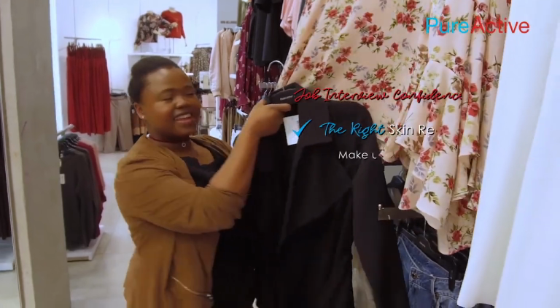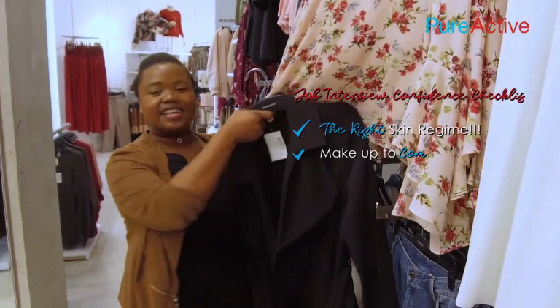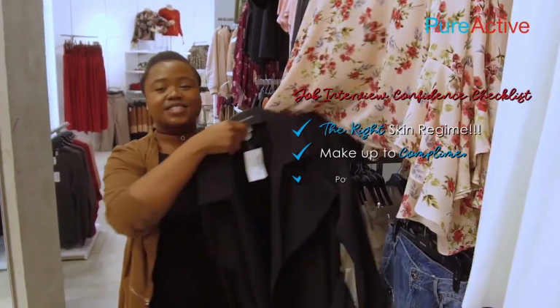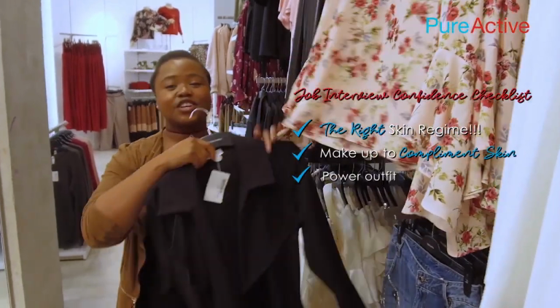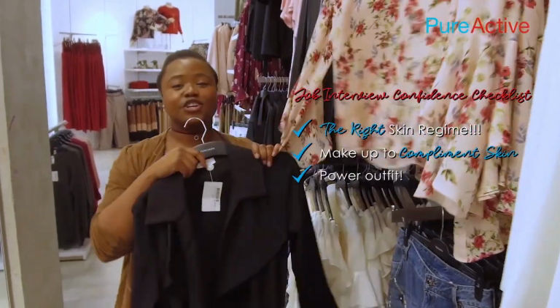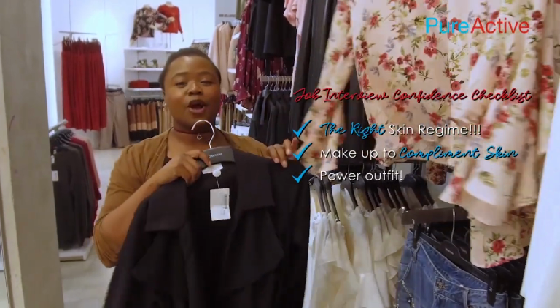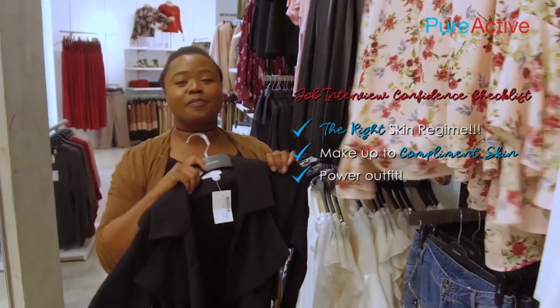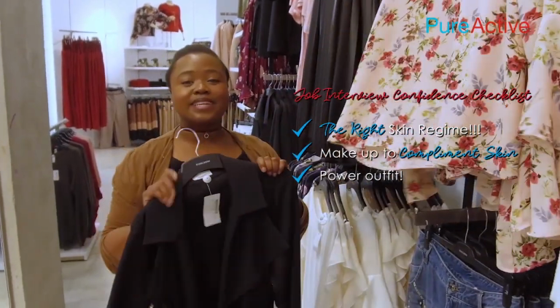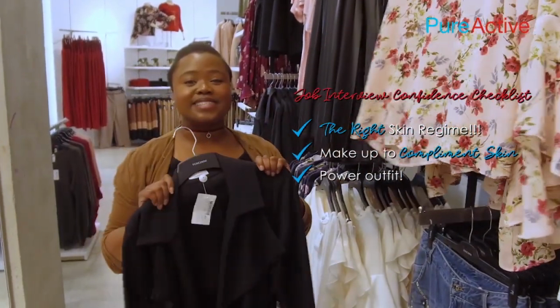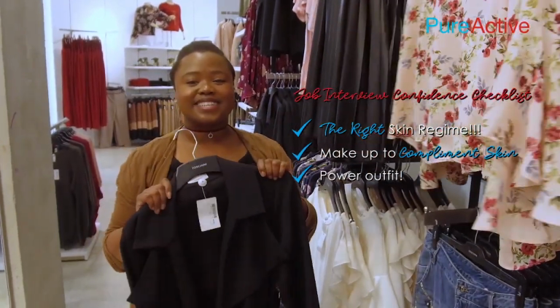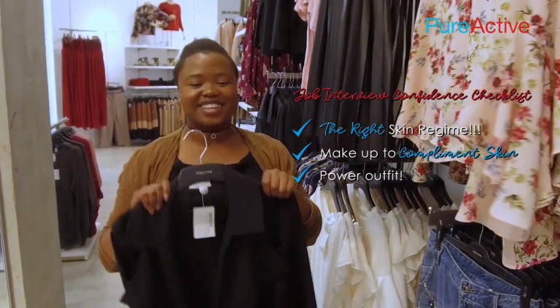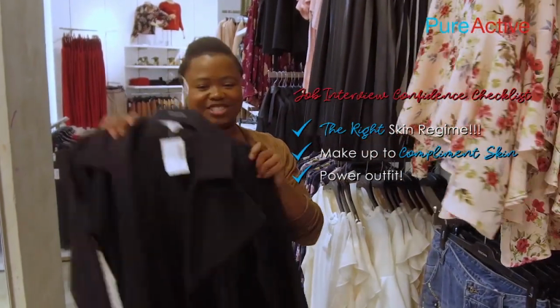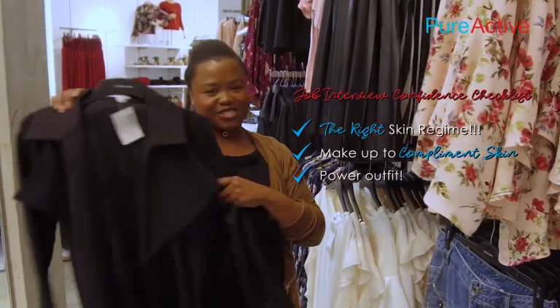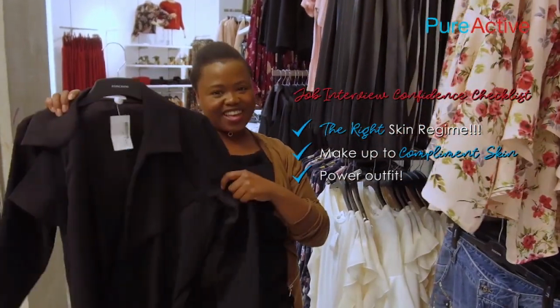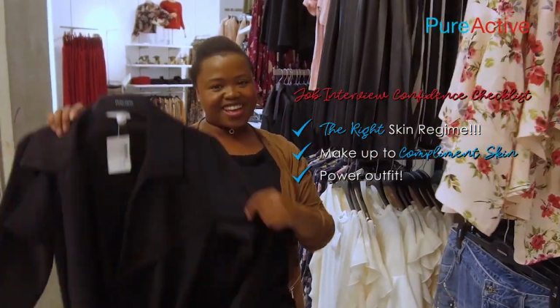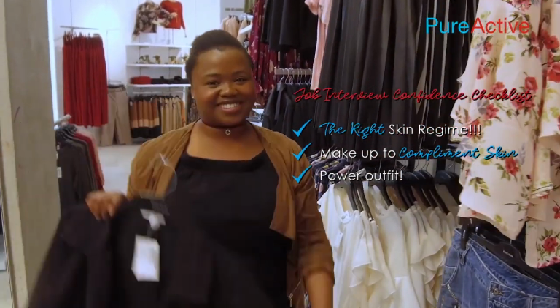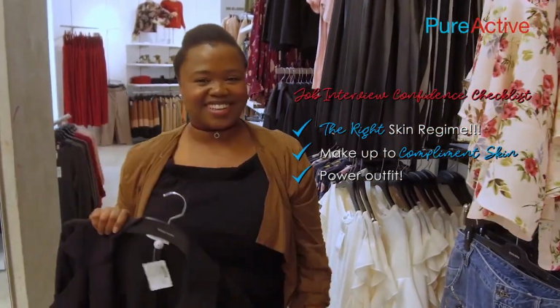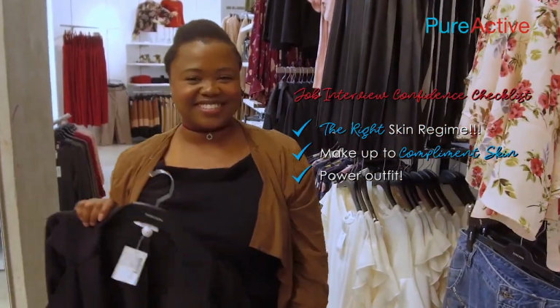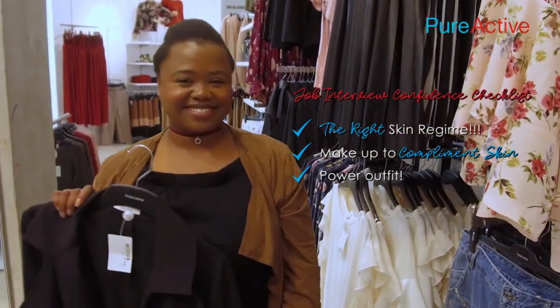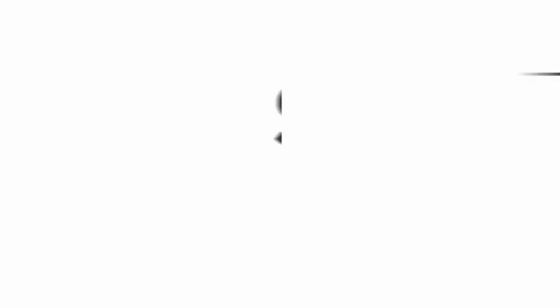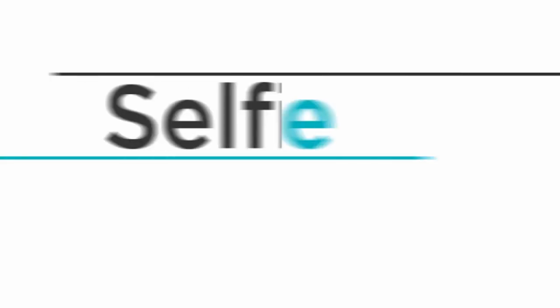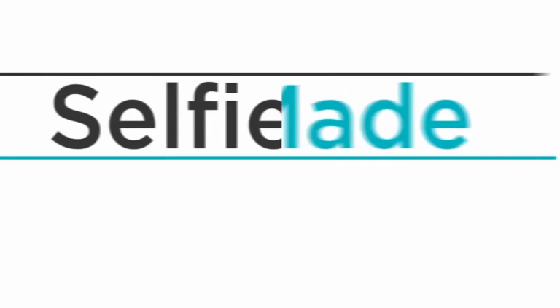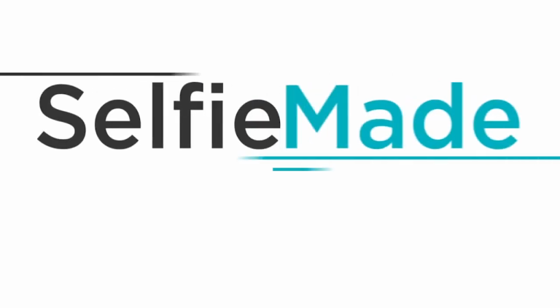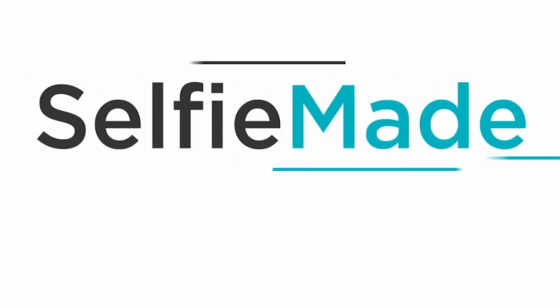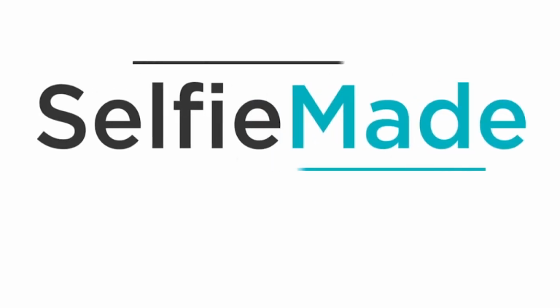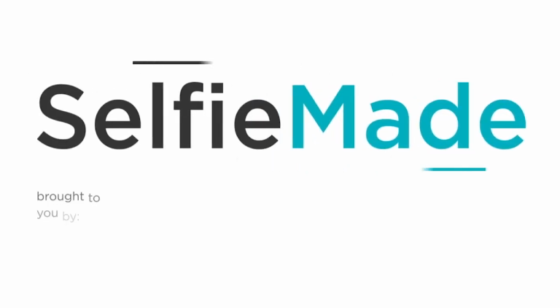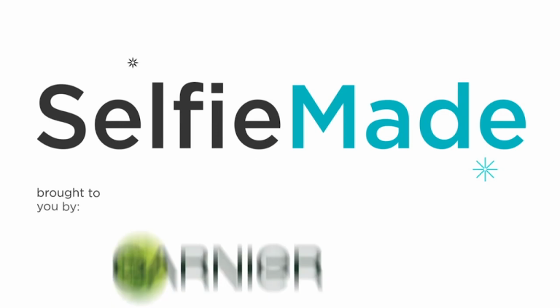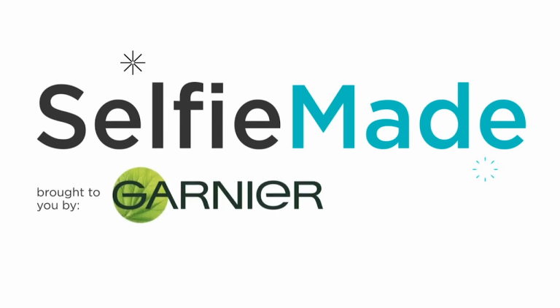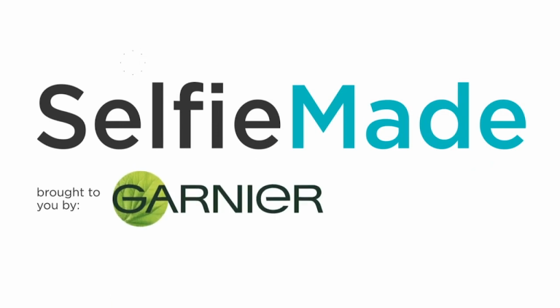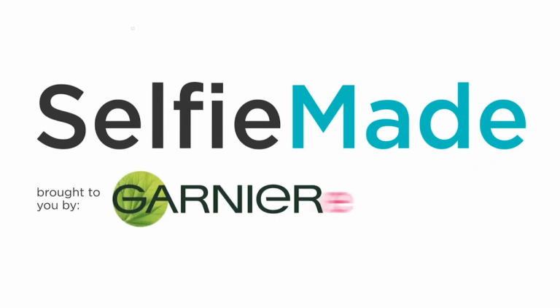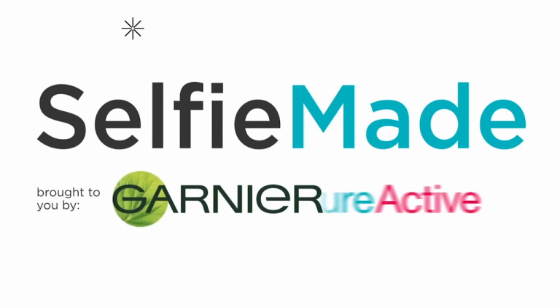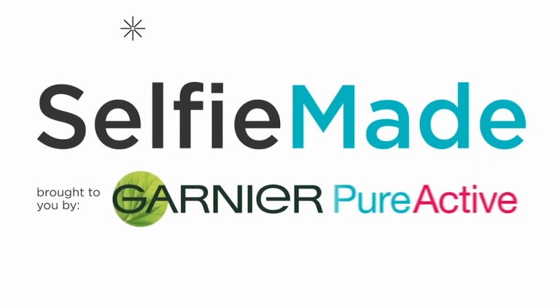Interview look completed. Let's do this. To be continued...